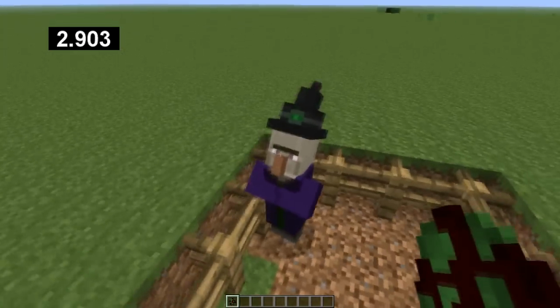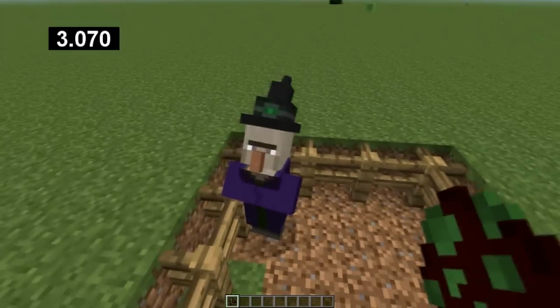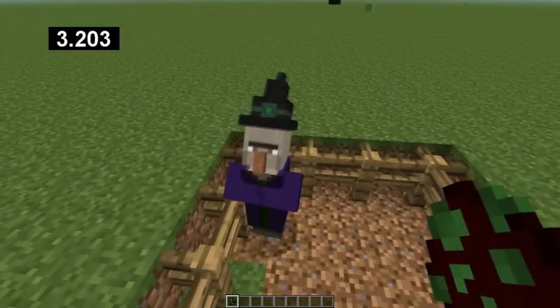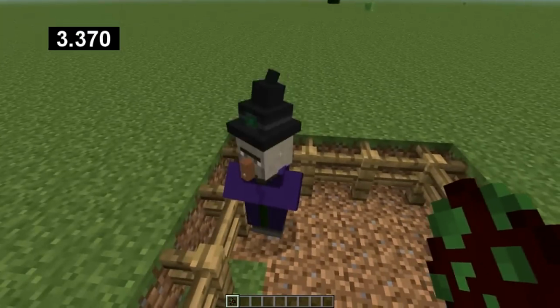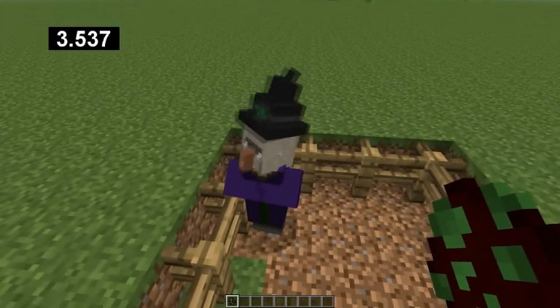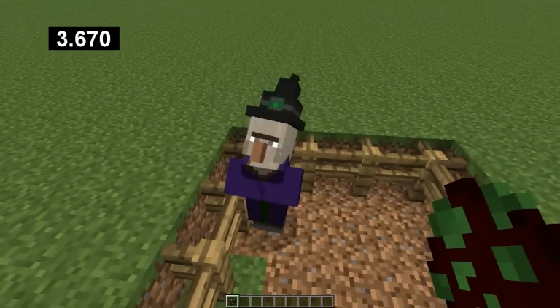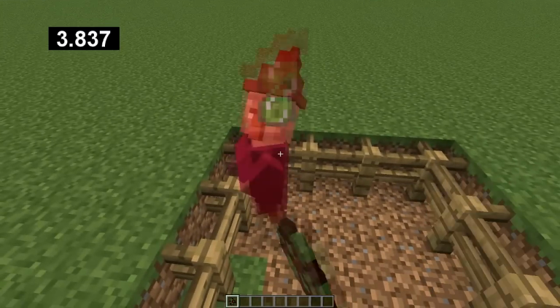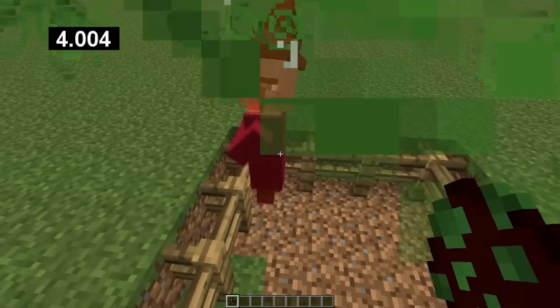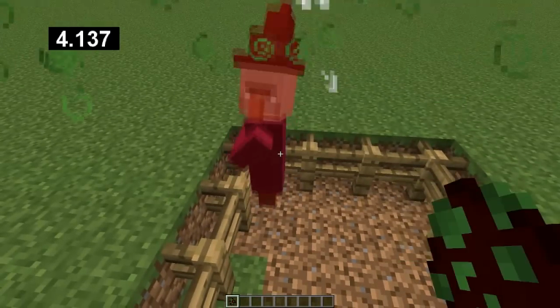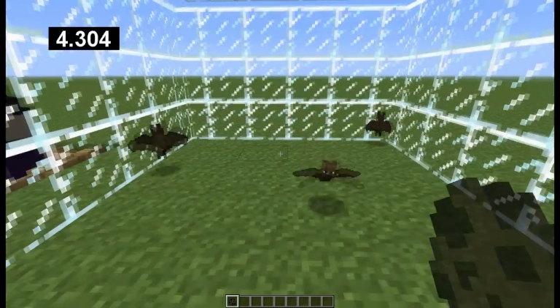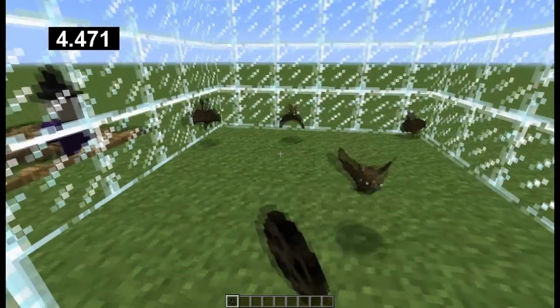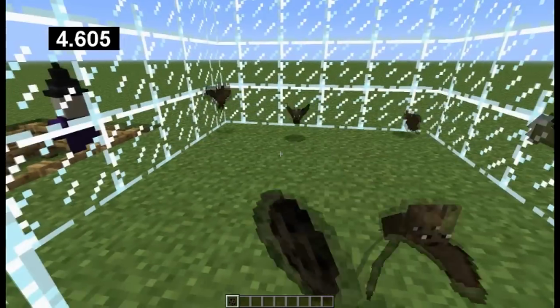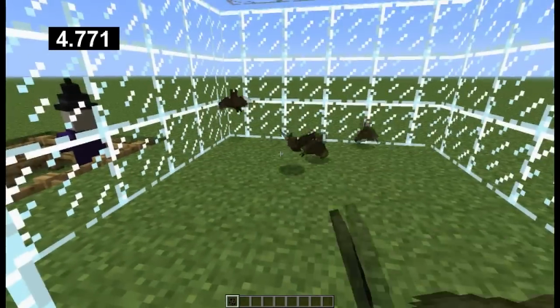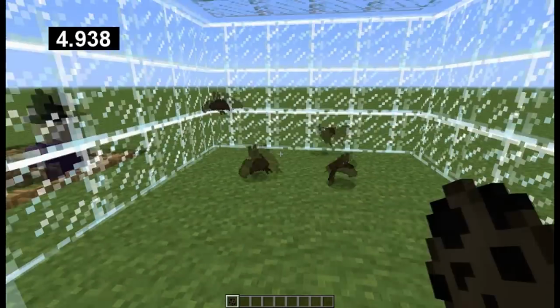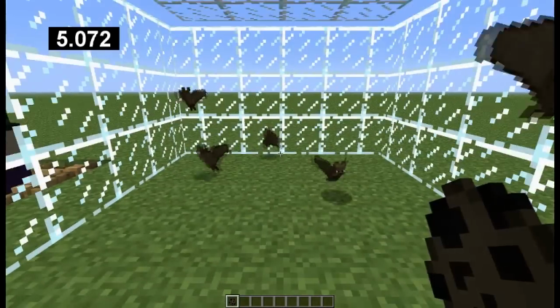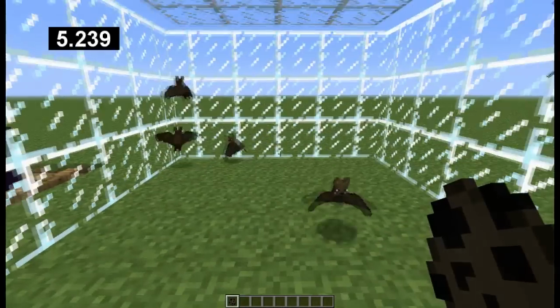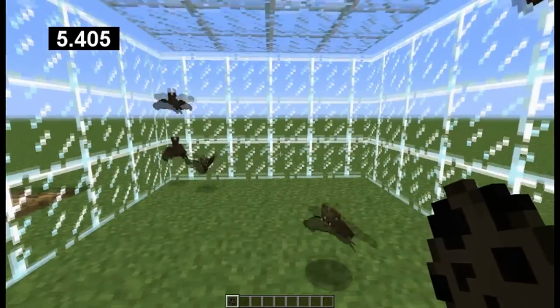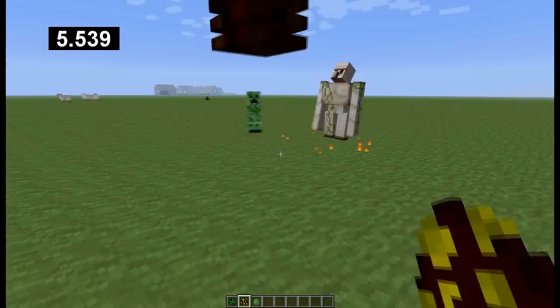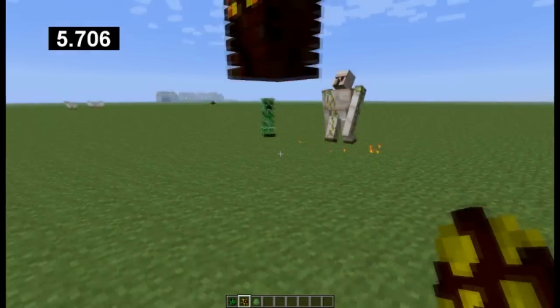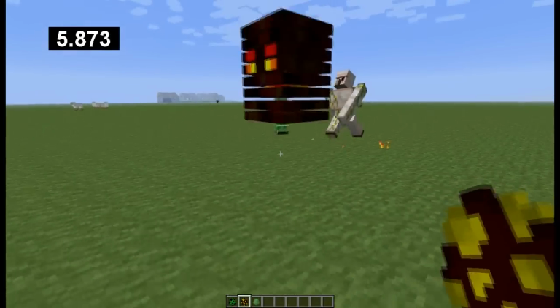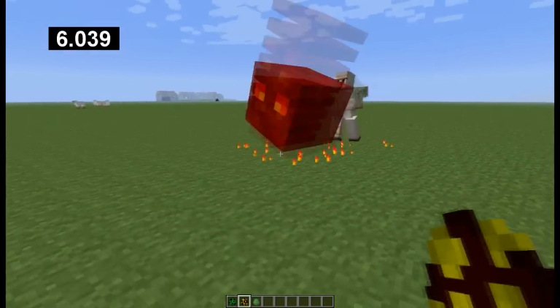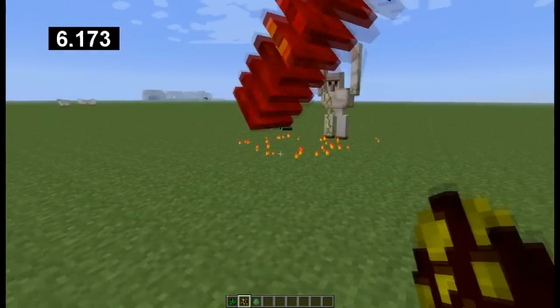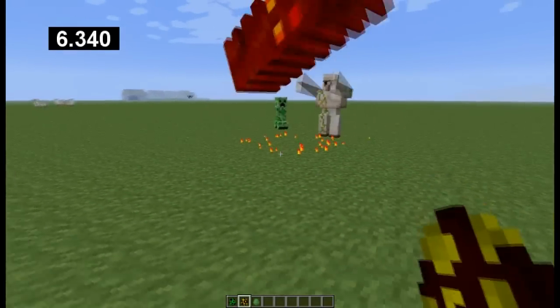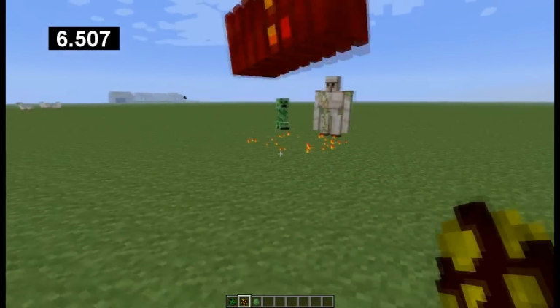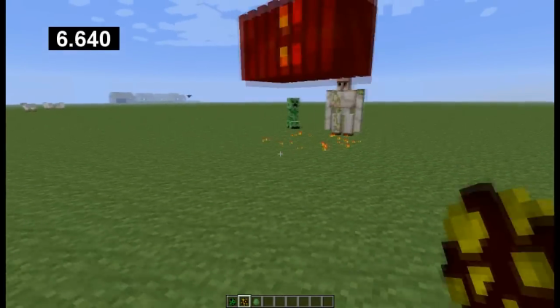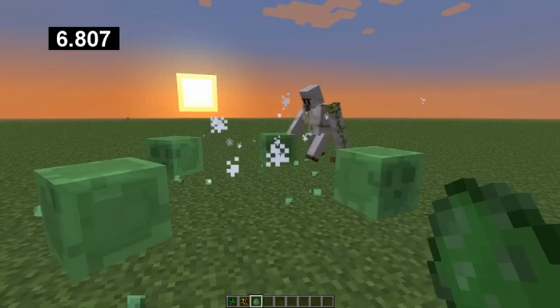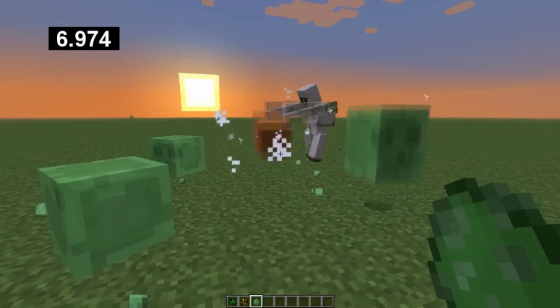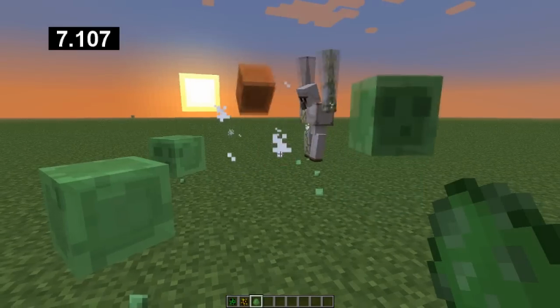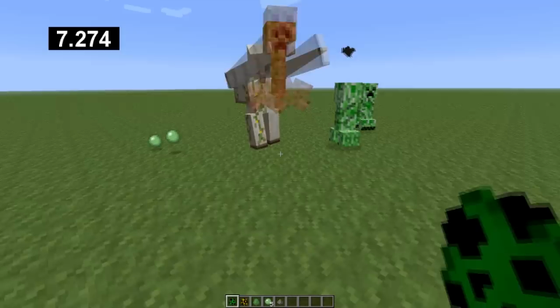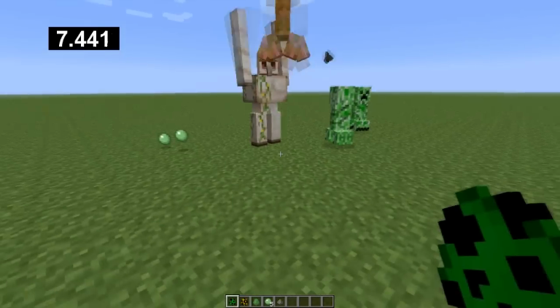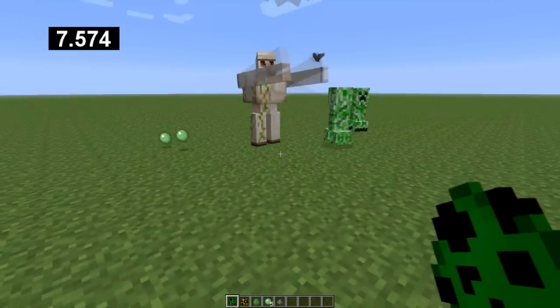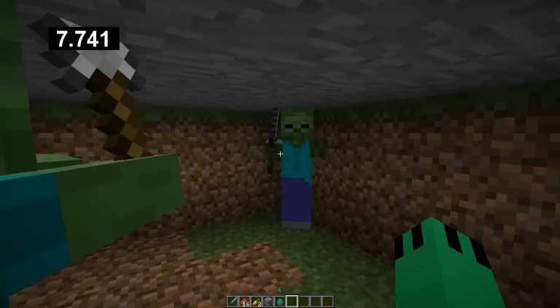Witches are added and spawn in huts and swamps, bats which don't do much yet, golems now hit magma cubes, slimes and creepers.